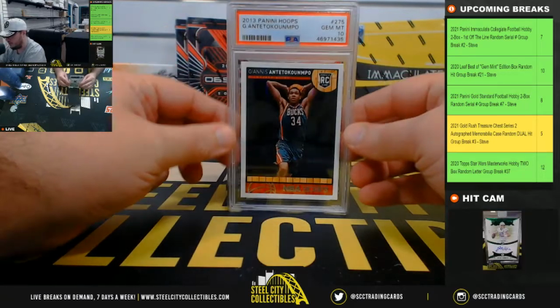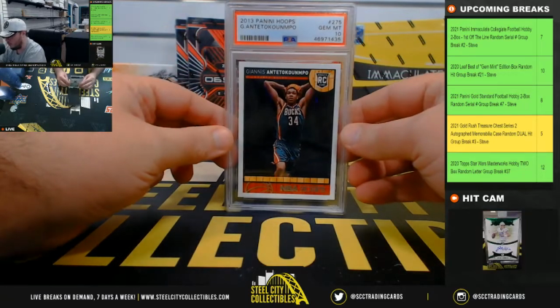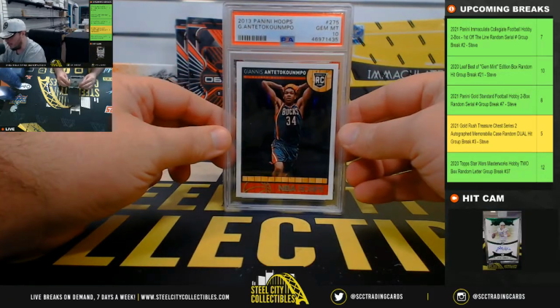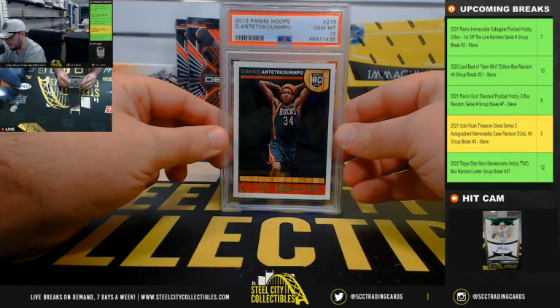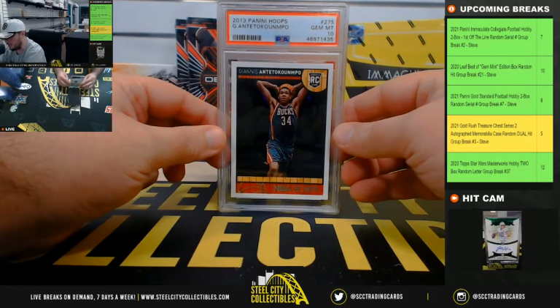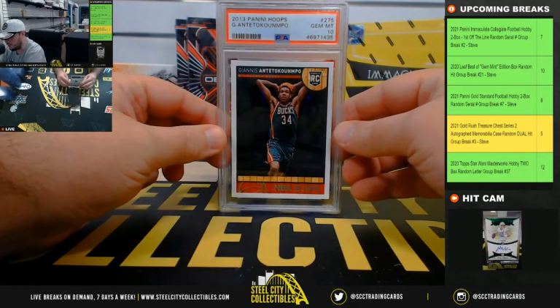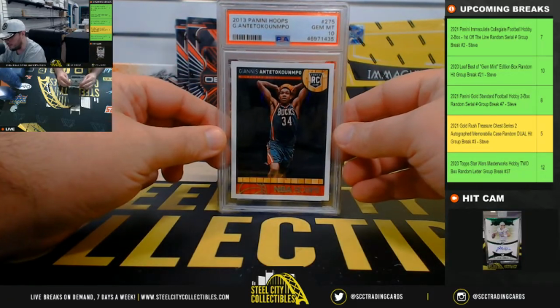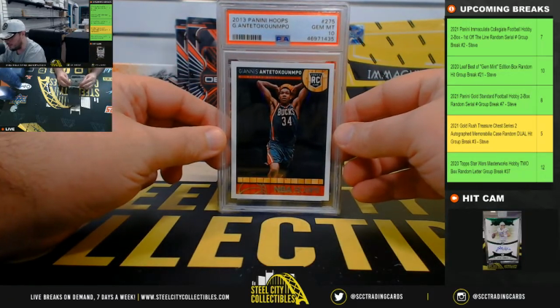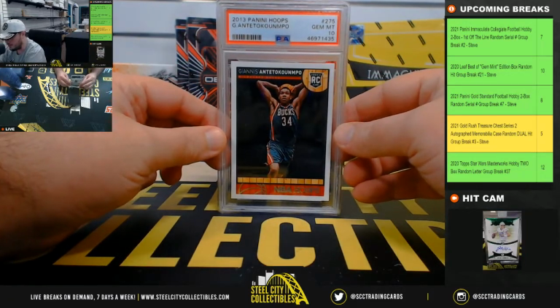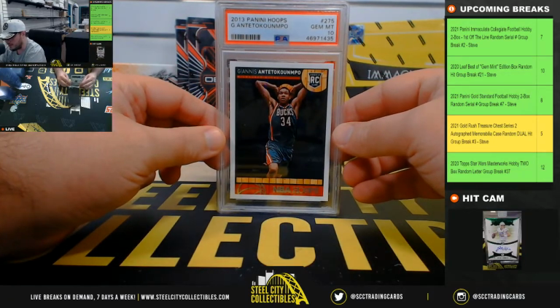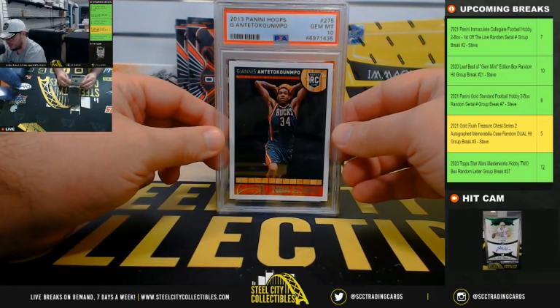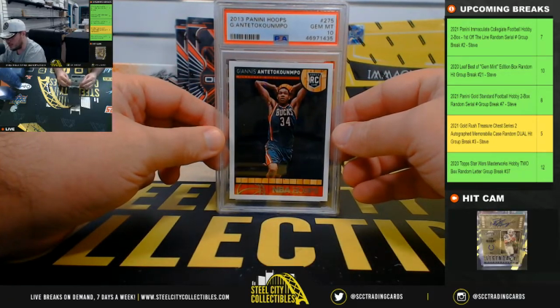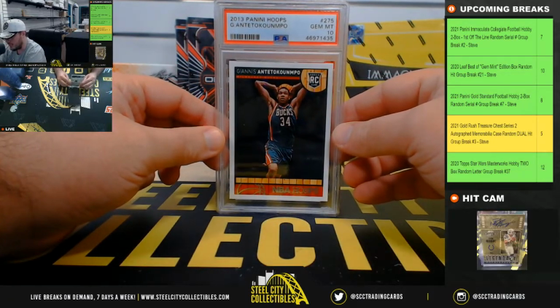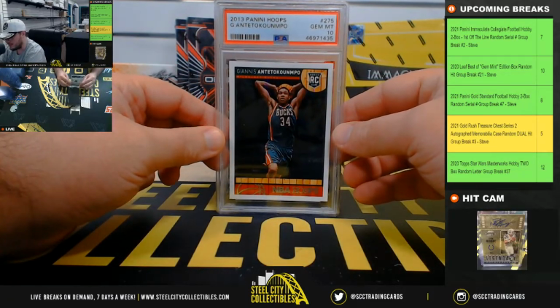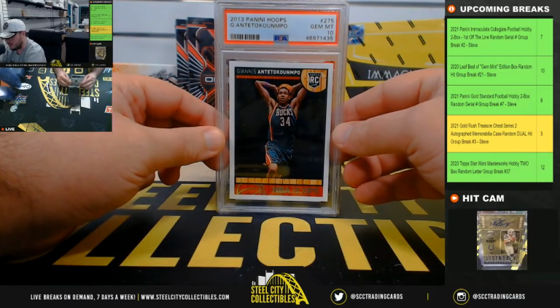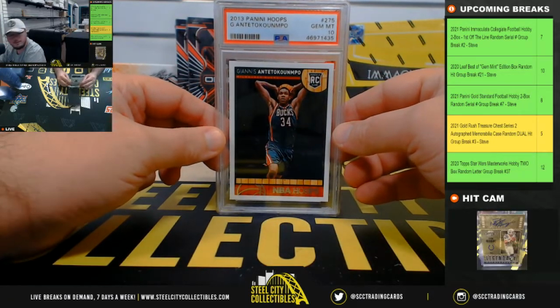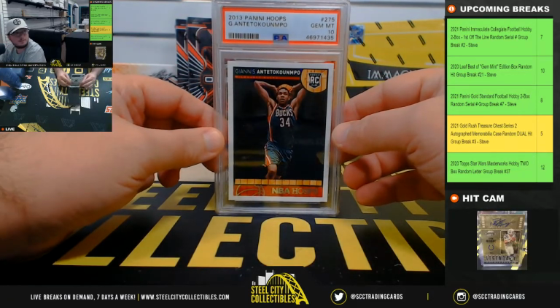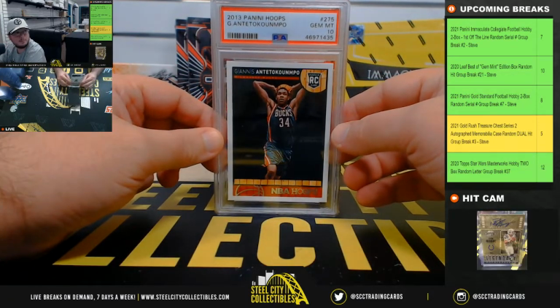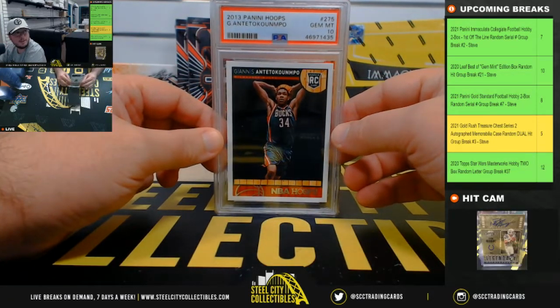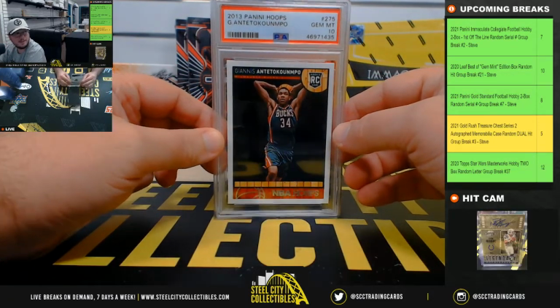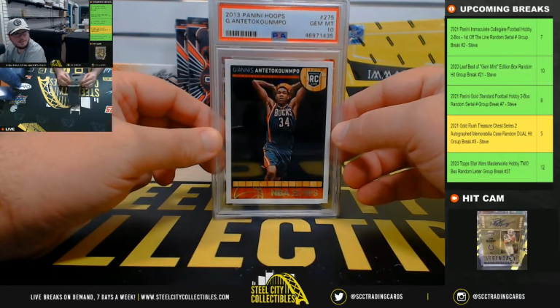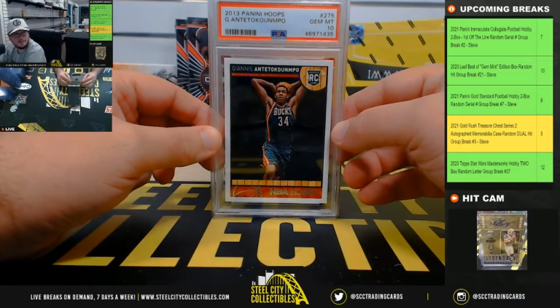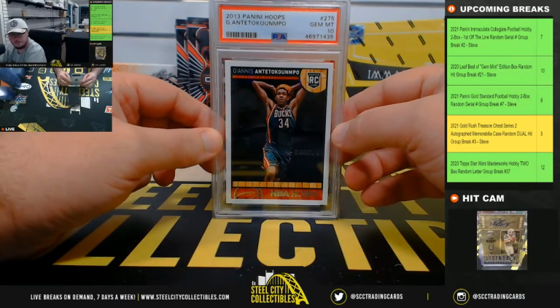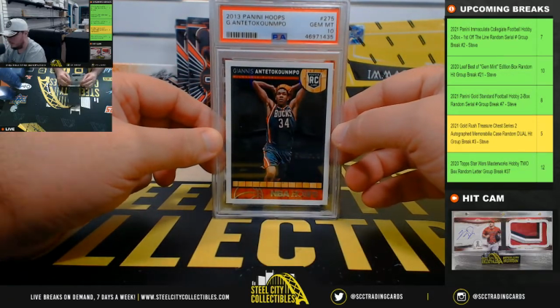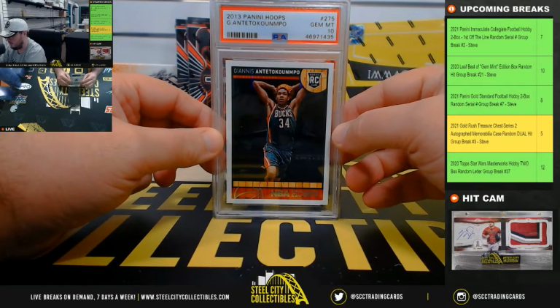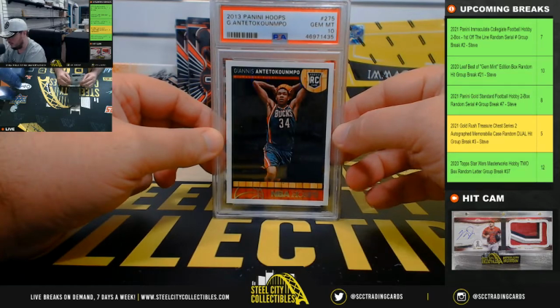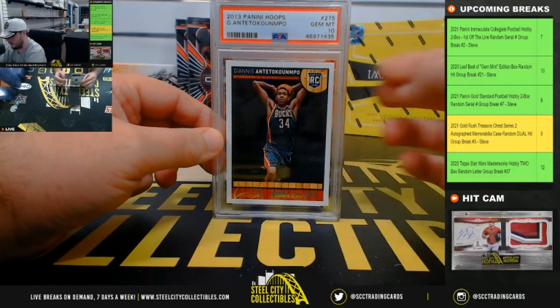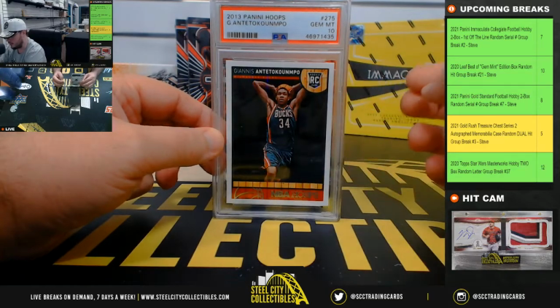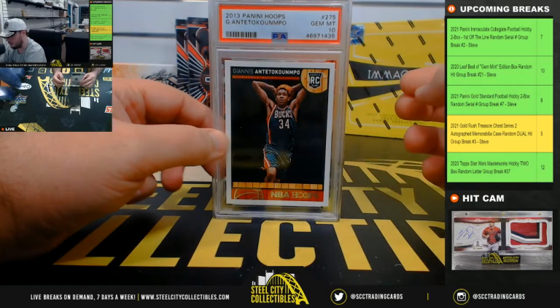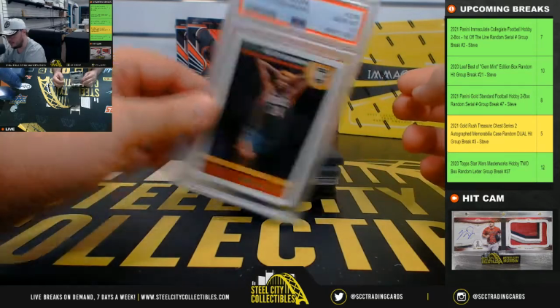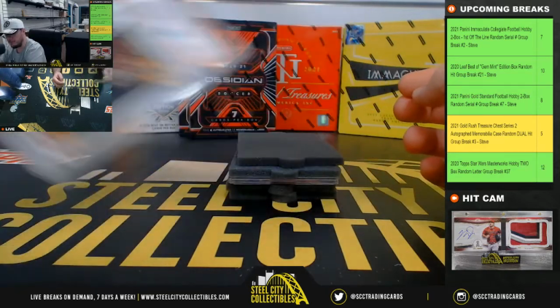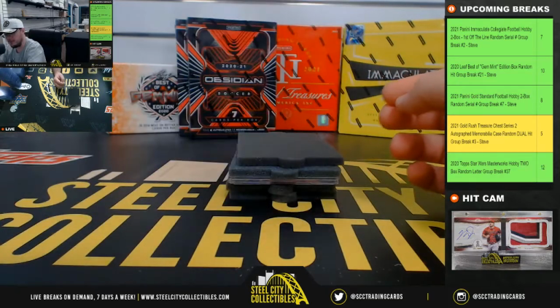2013 Panini Hoops Giannis, PSA 10. Another nice rookie Gem Mint there.